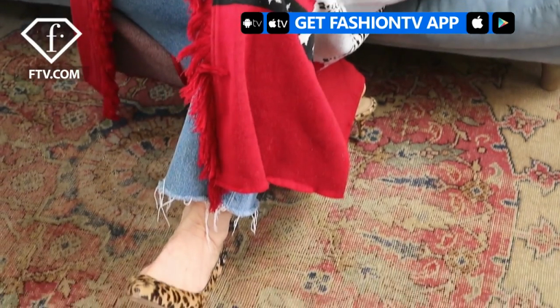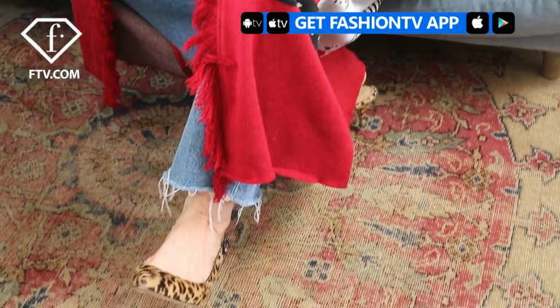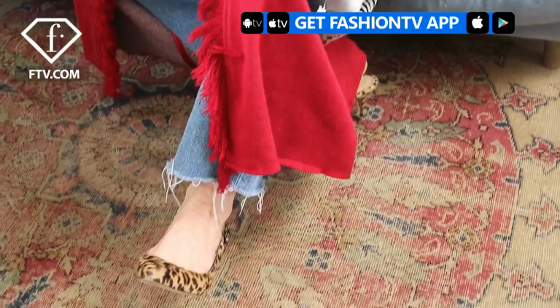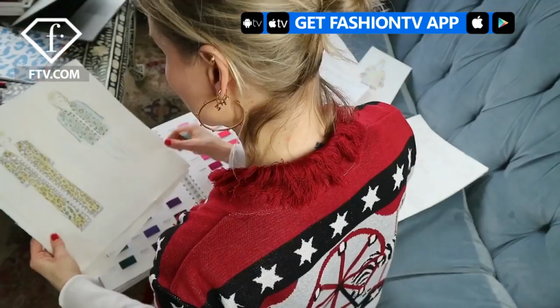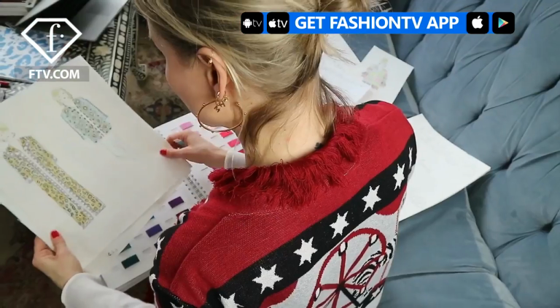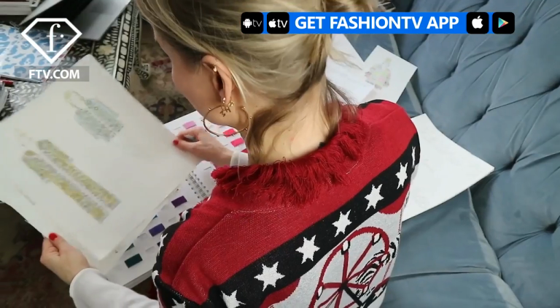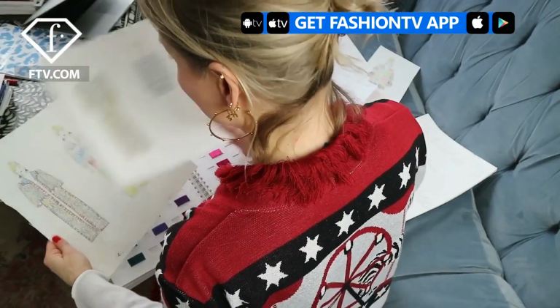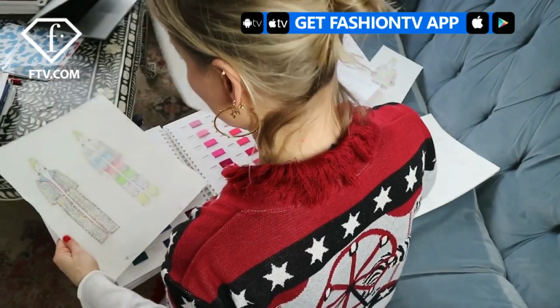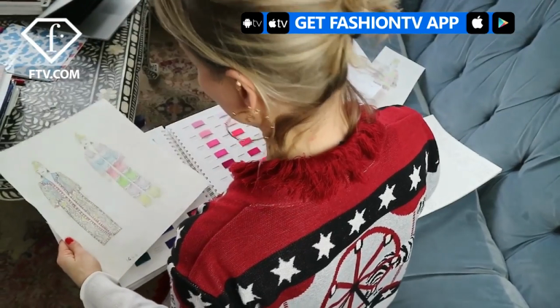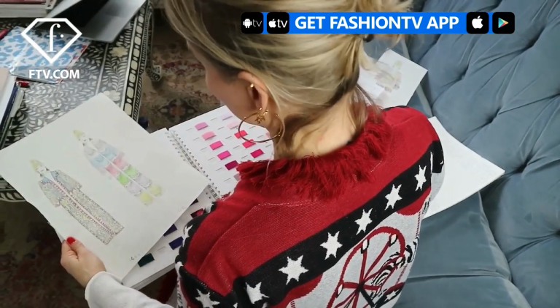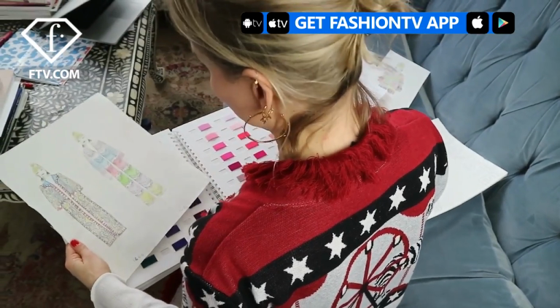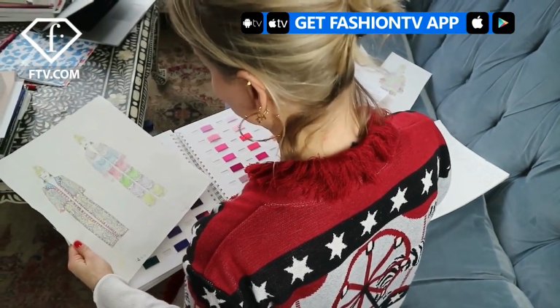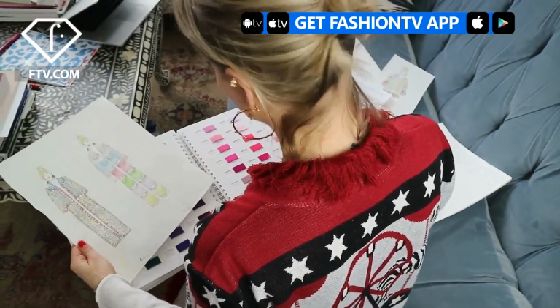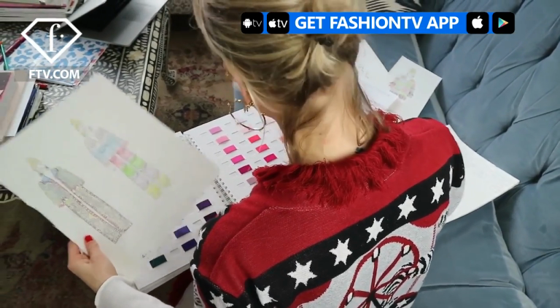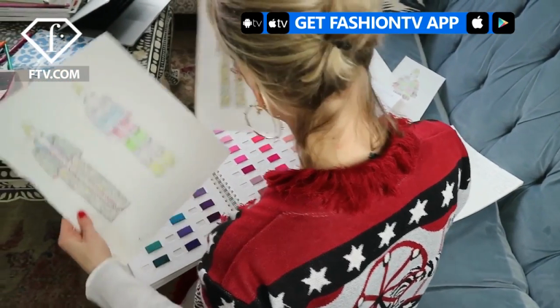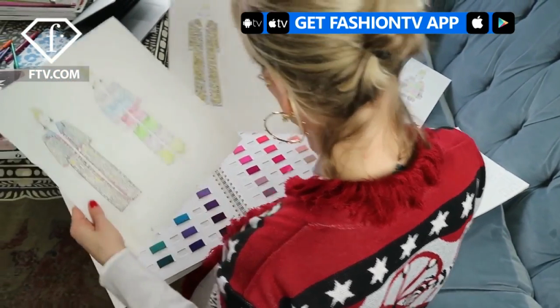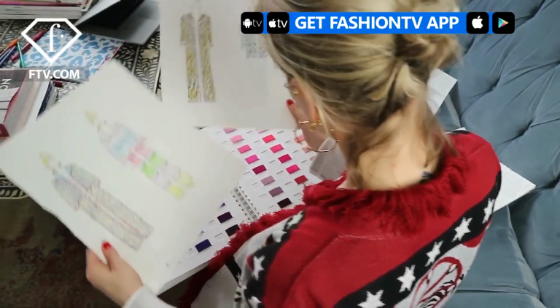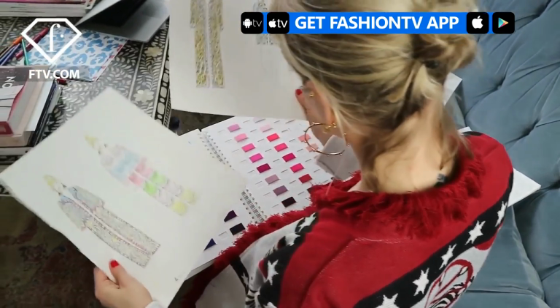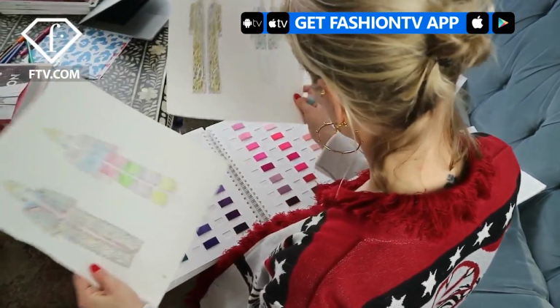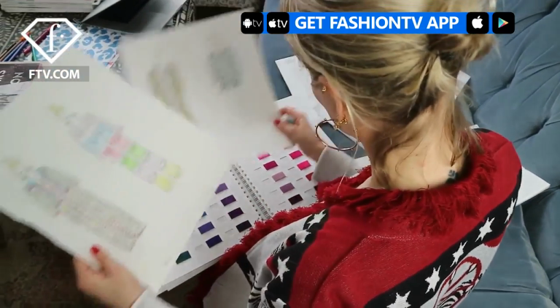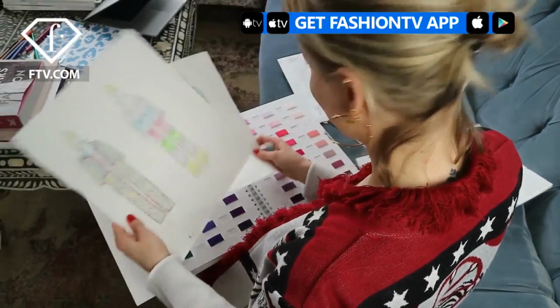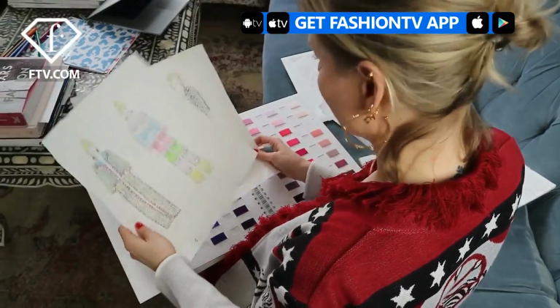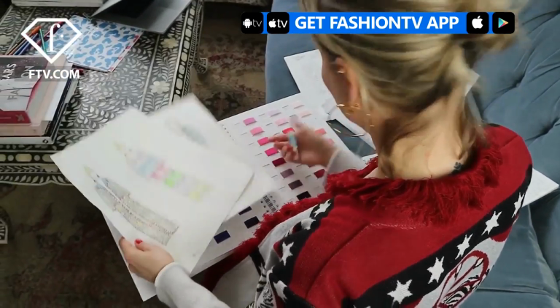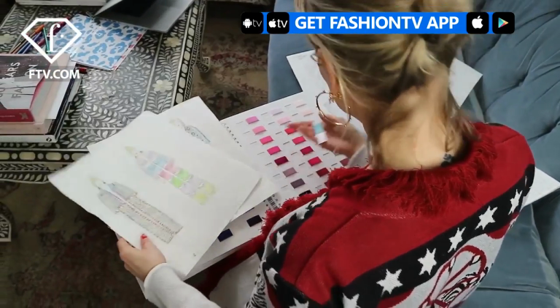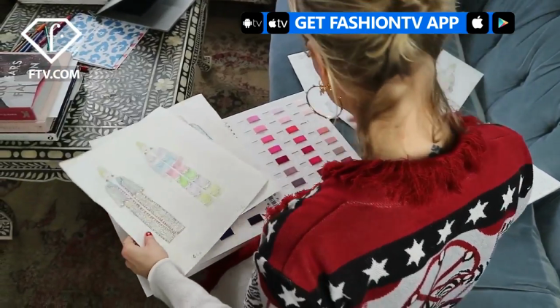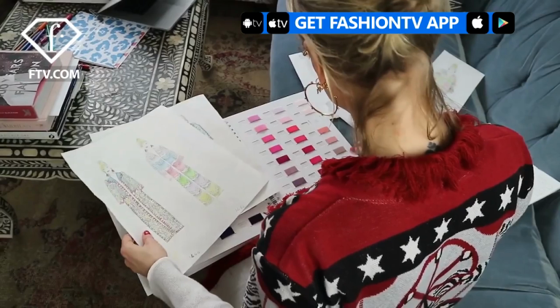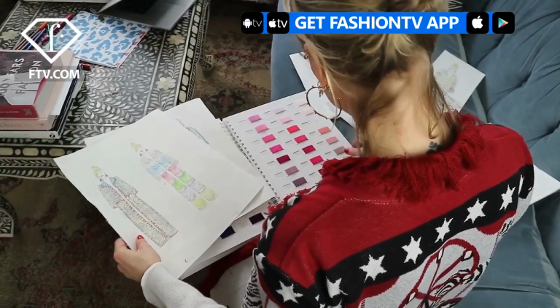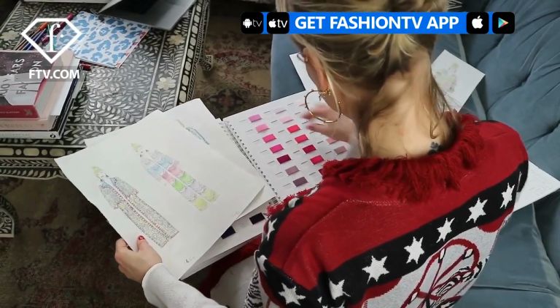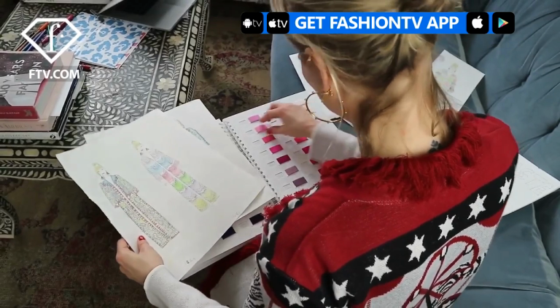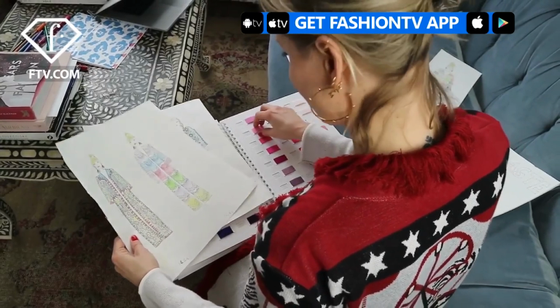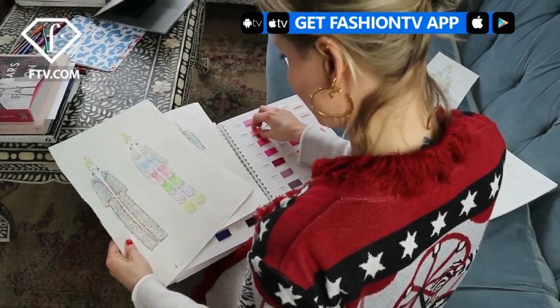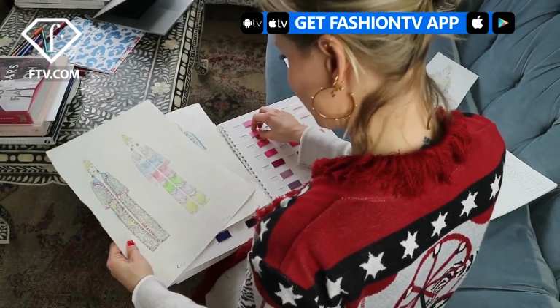I started designing when I was about four, and I had a Singer sewing machine, actually, probably from five. So yeah, I know I've been designing for years.